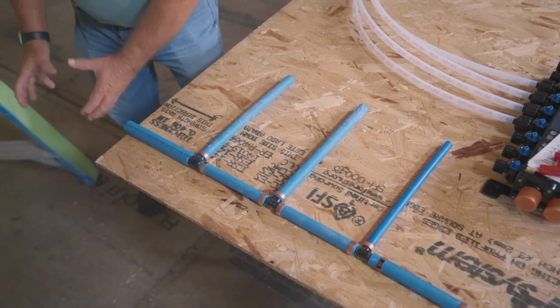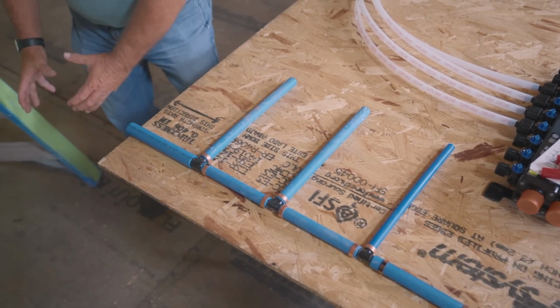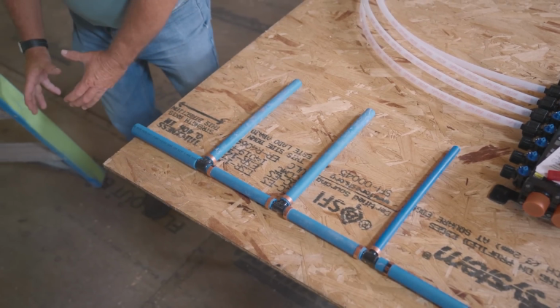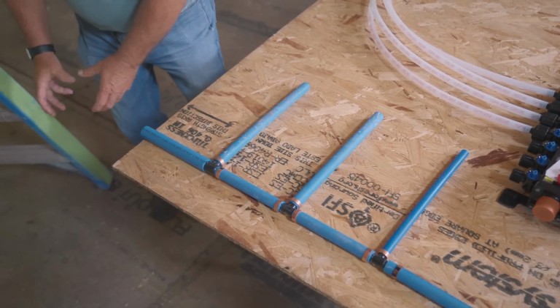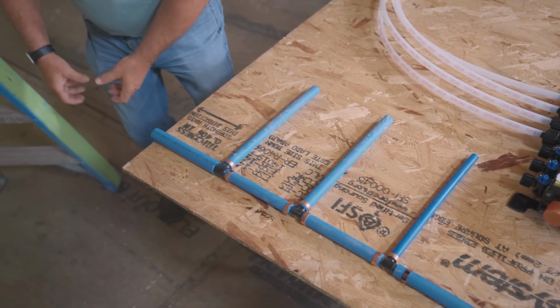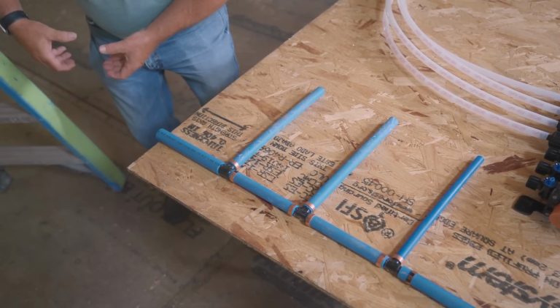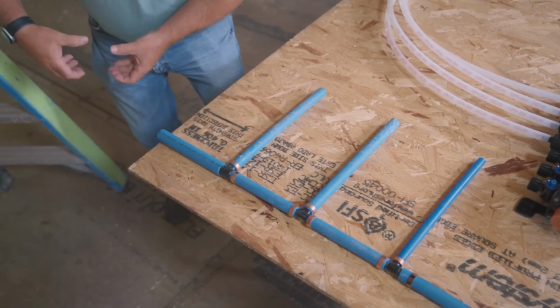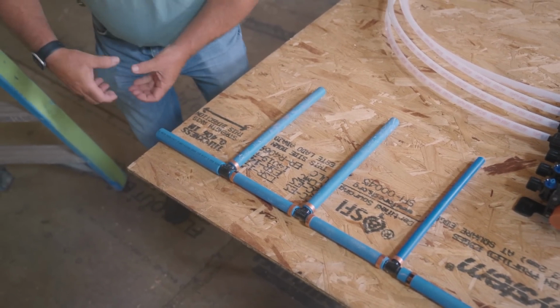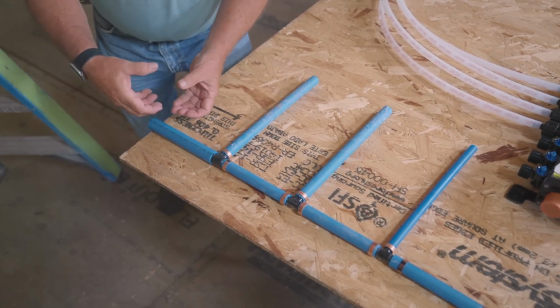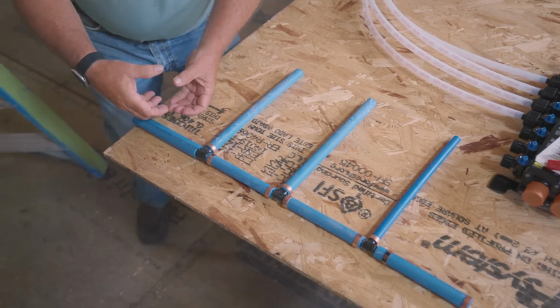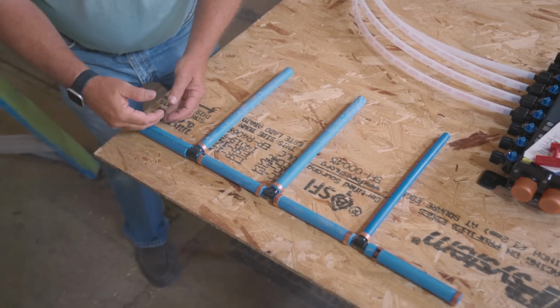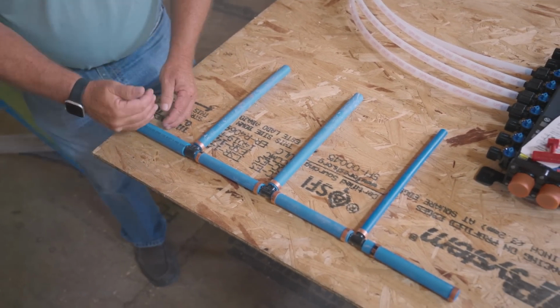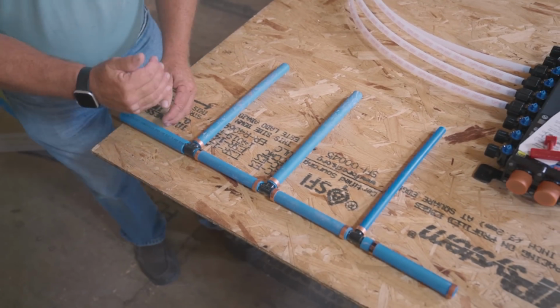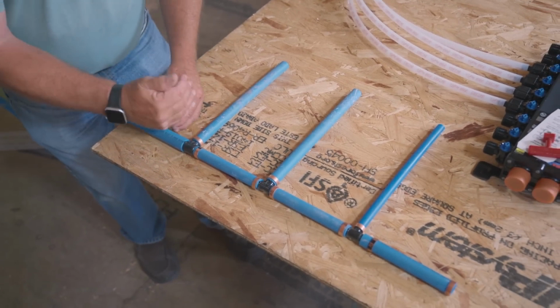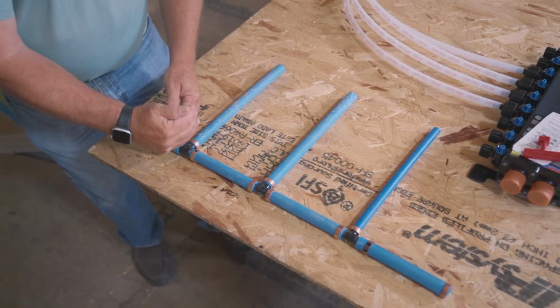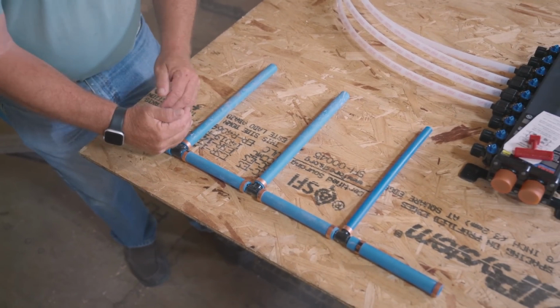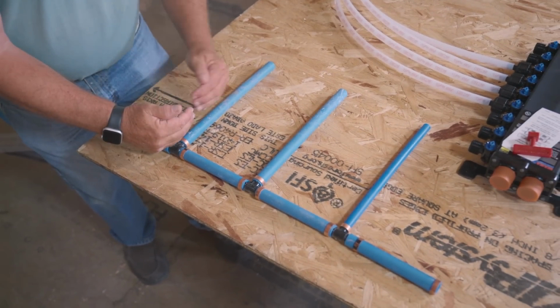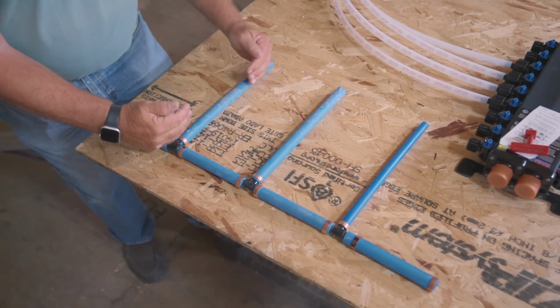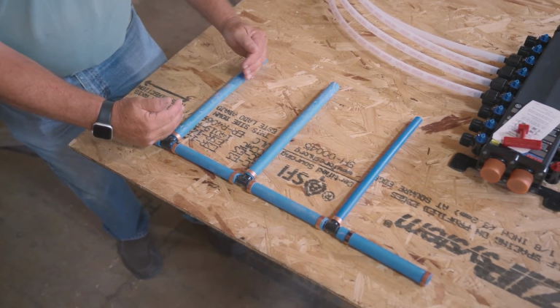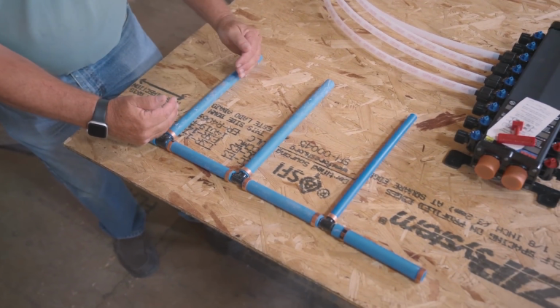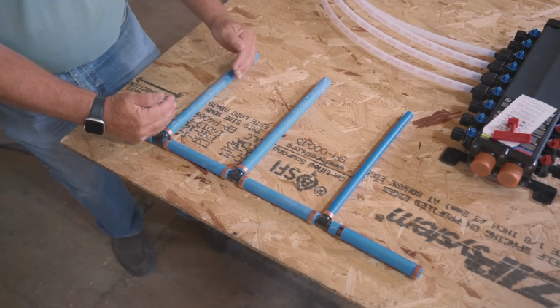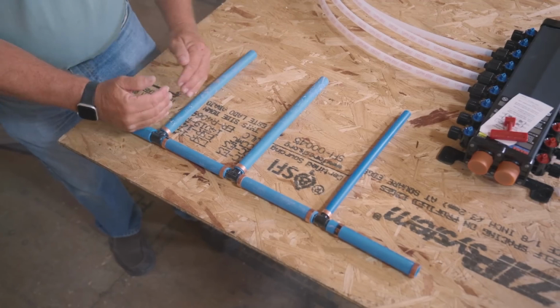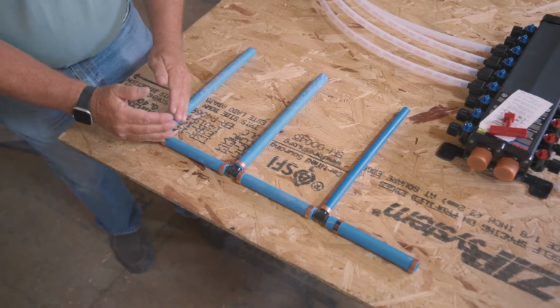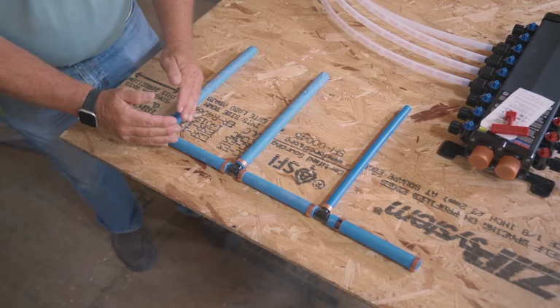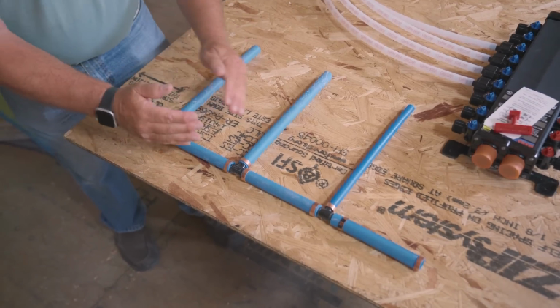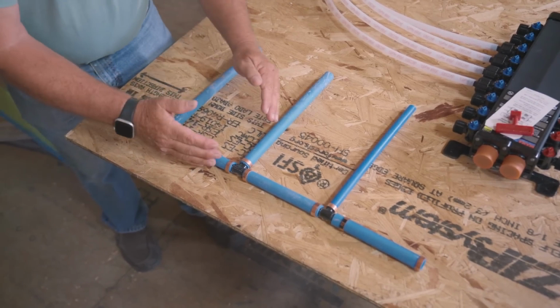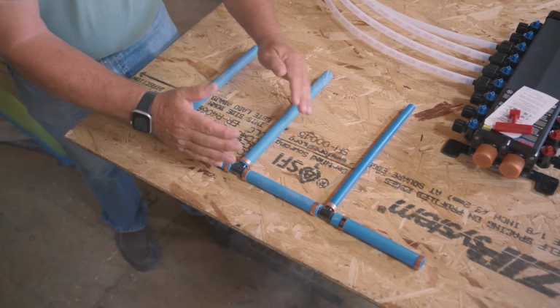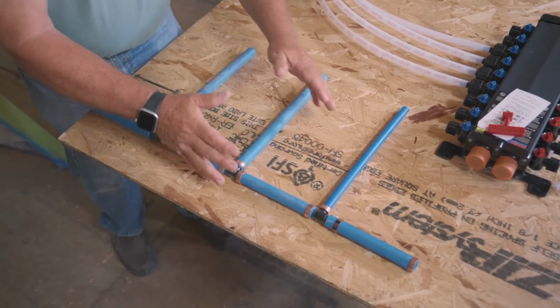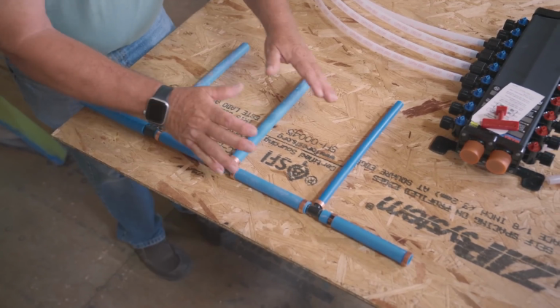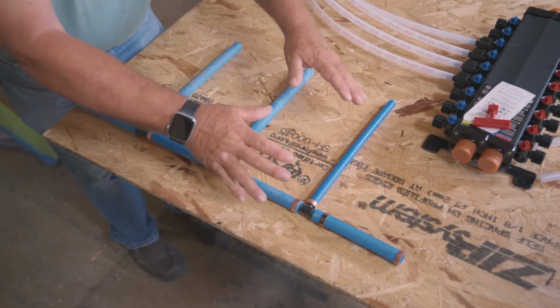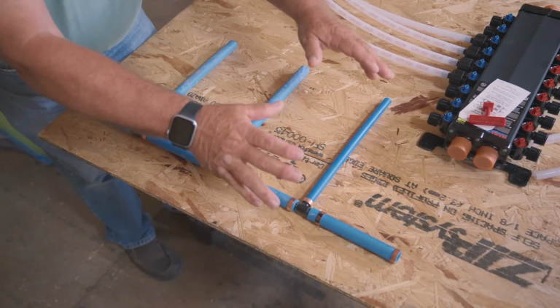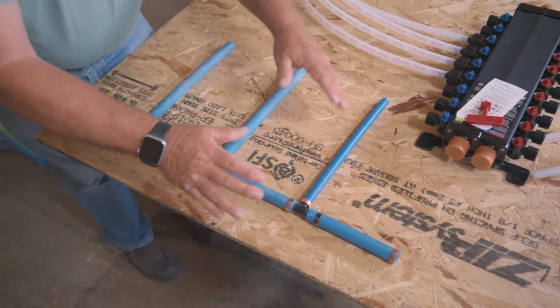Main water supply here, big pipe, and as each T comes to a branch, it can get smaller and smaller as you go into the building.